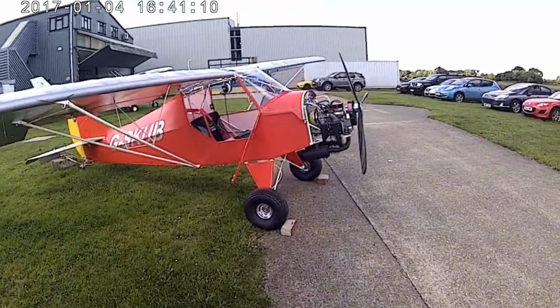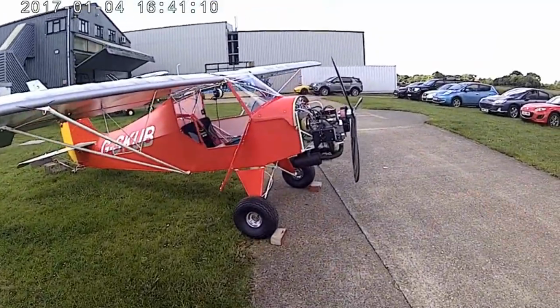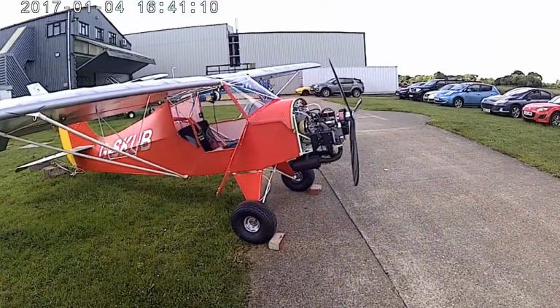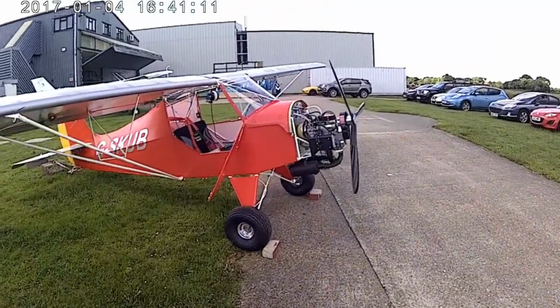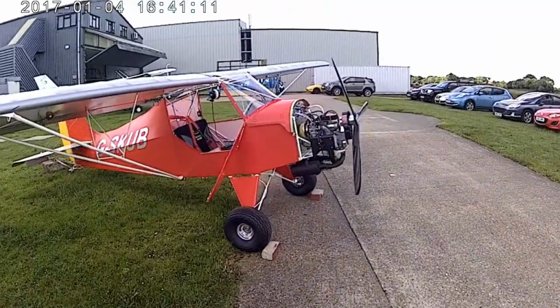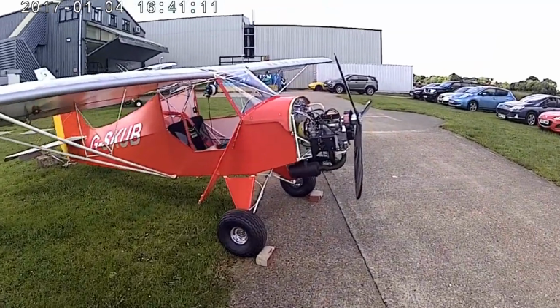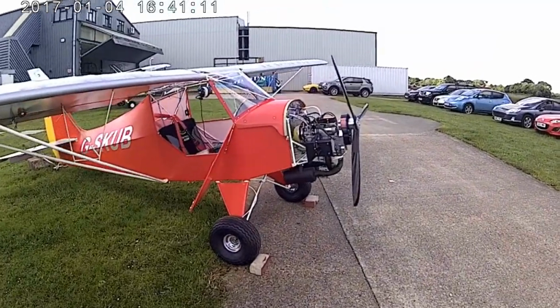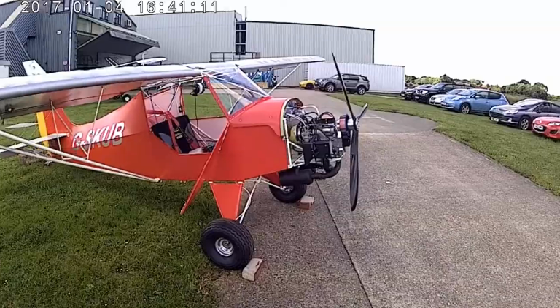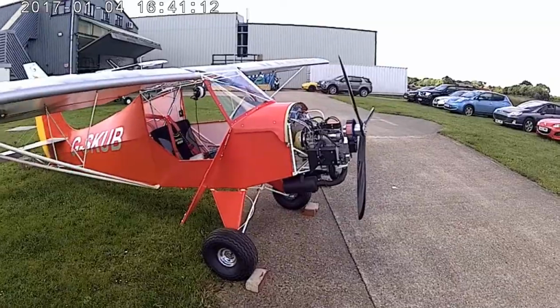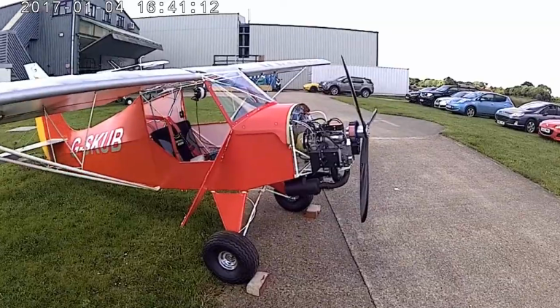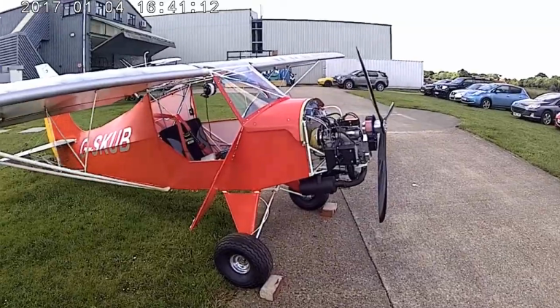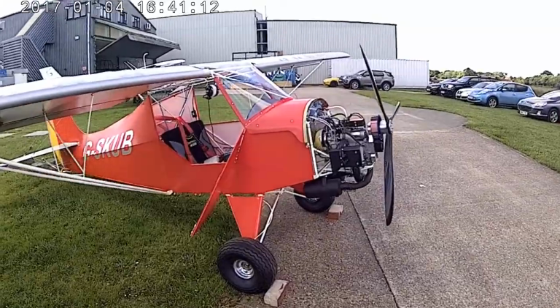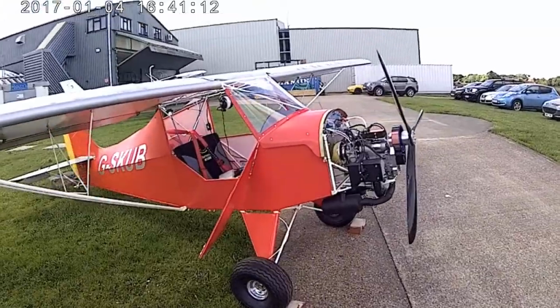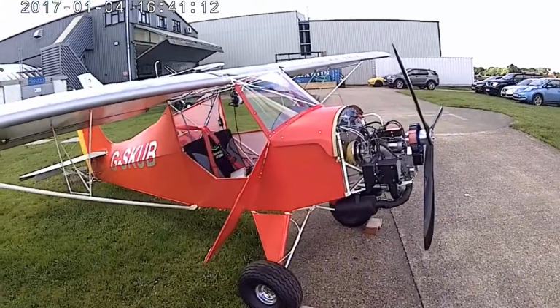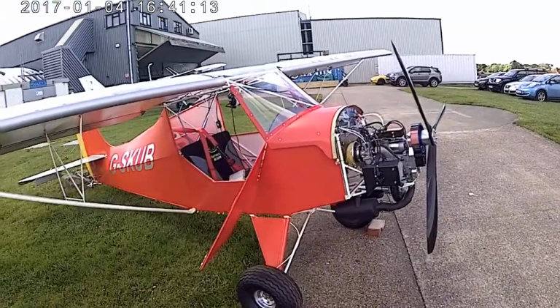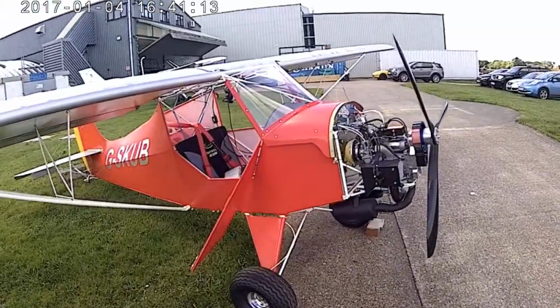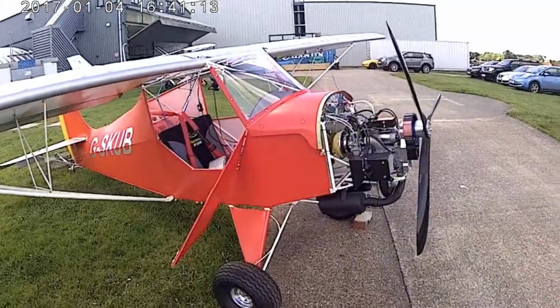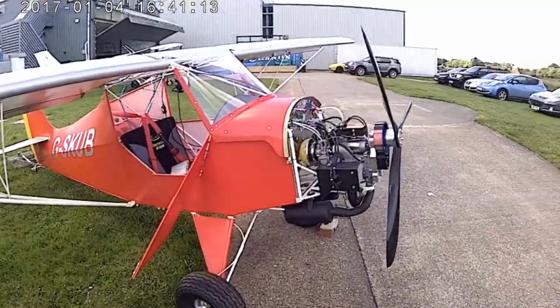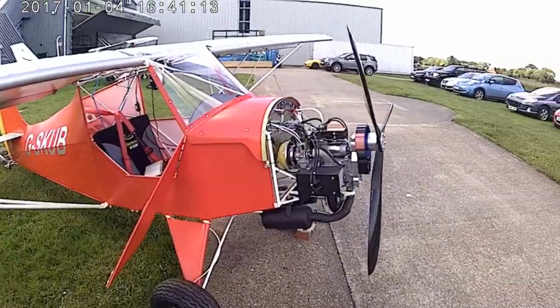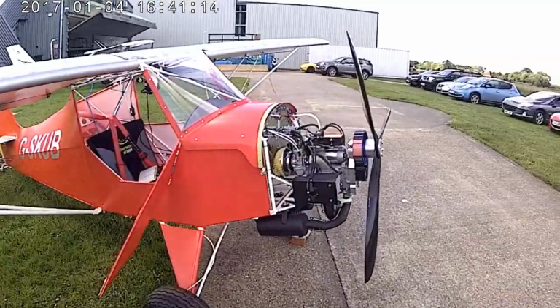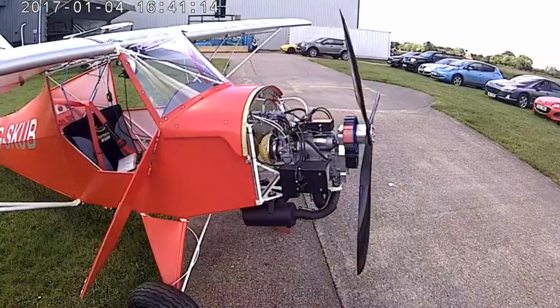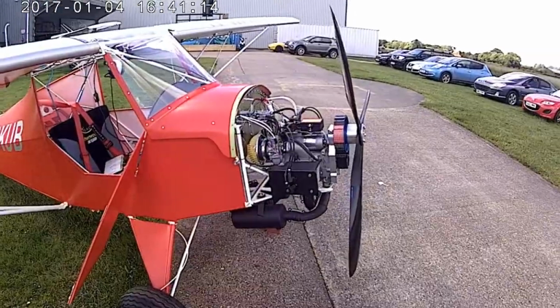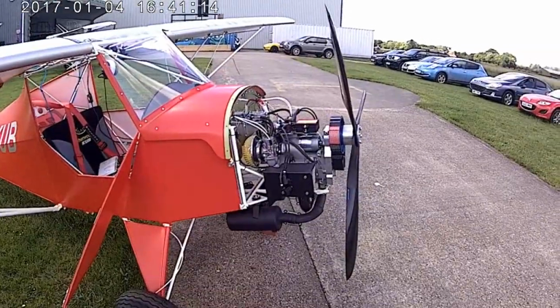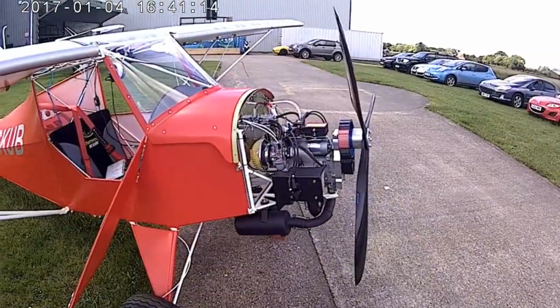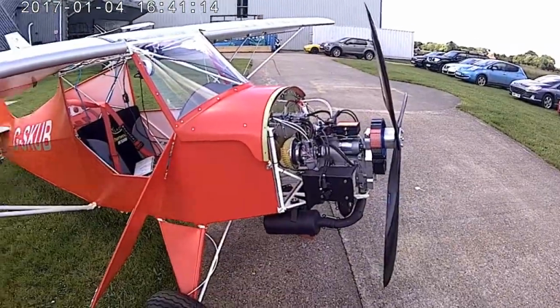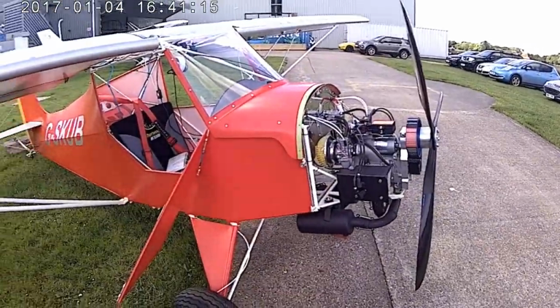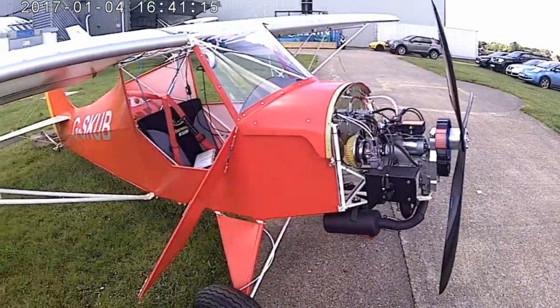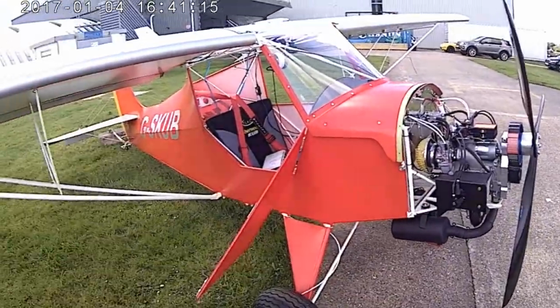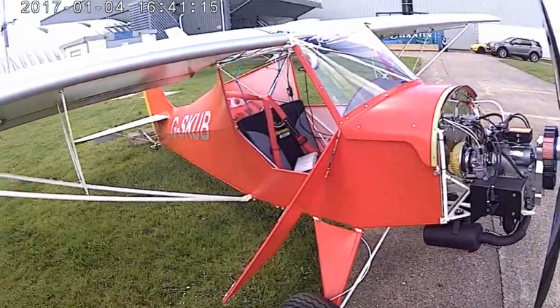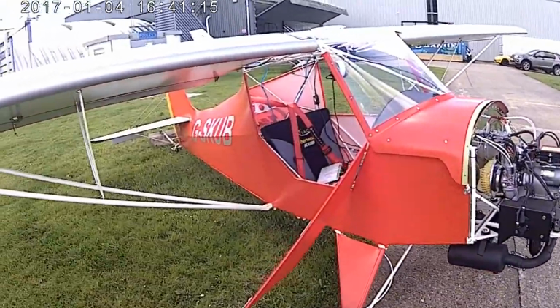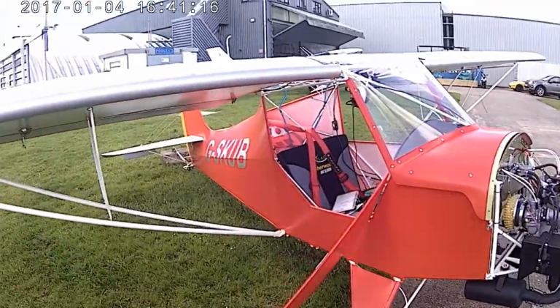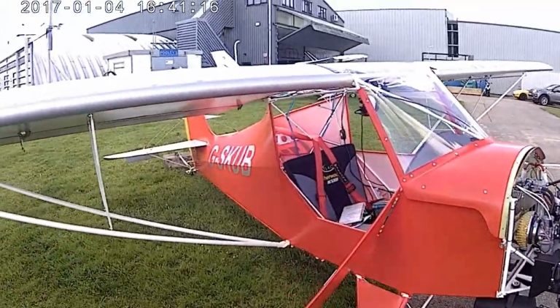There's a horizontal two-stroke 50 horsepower engine.